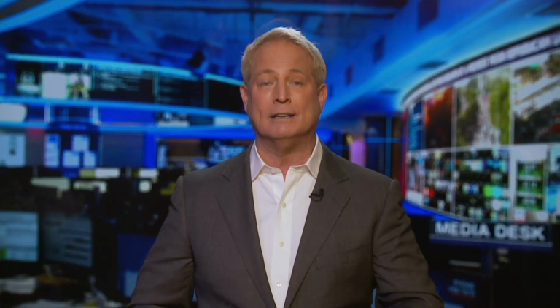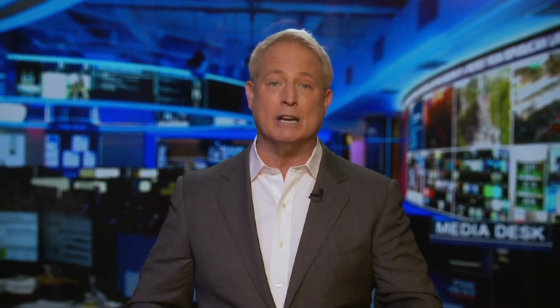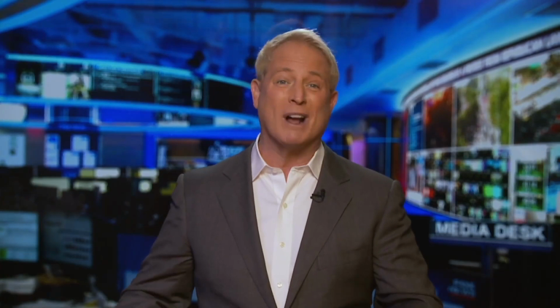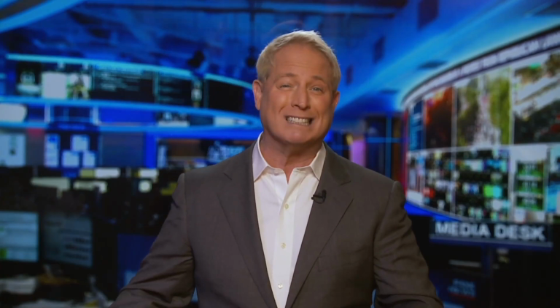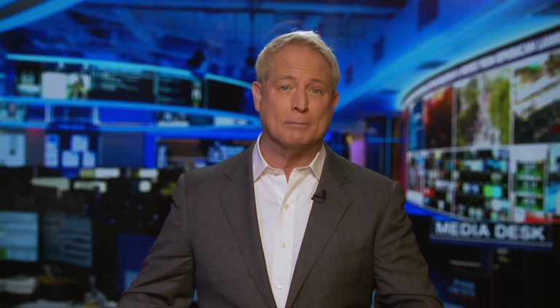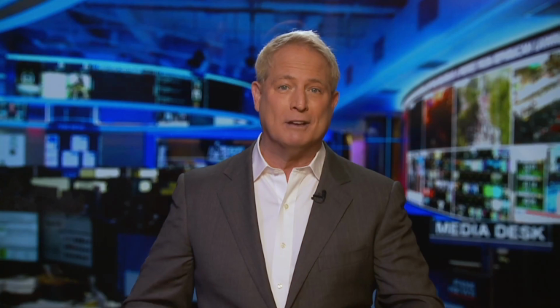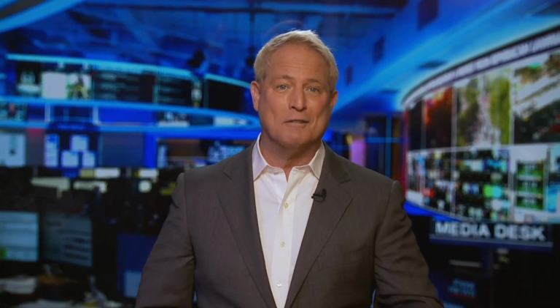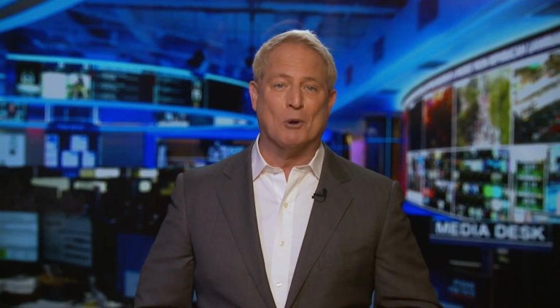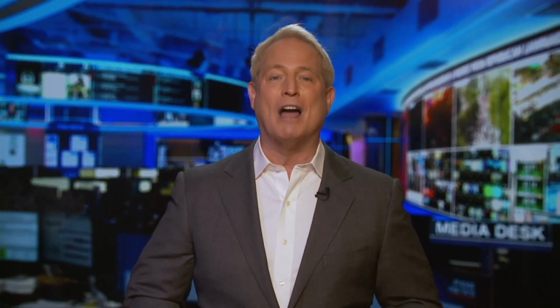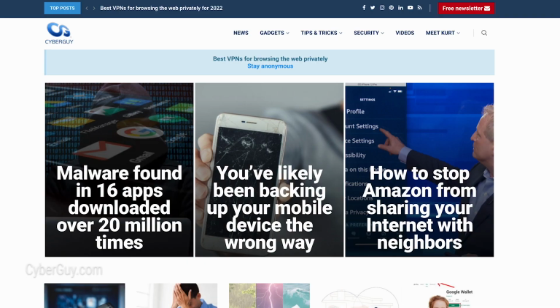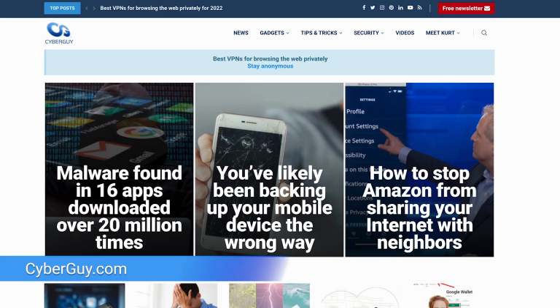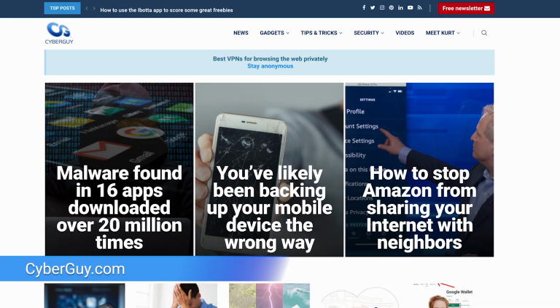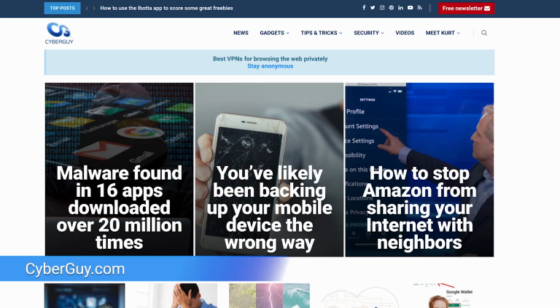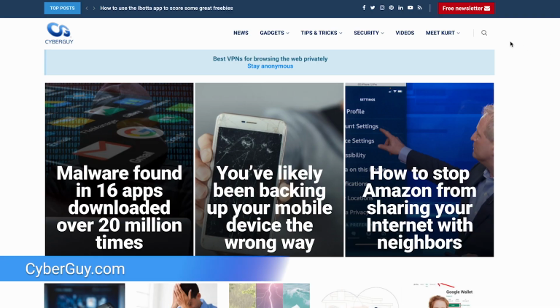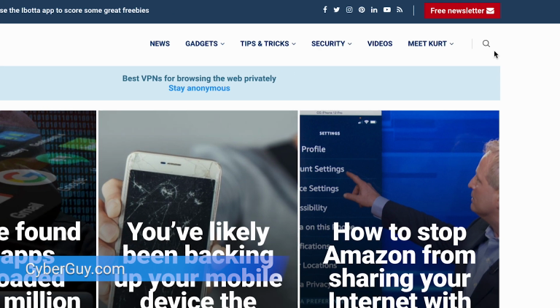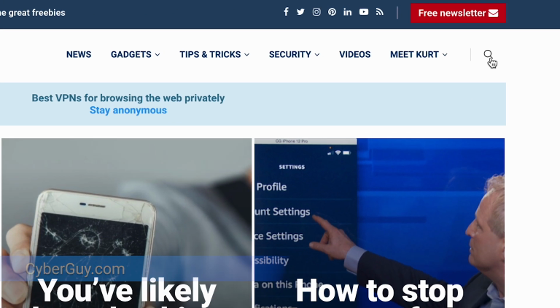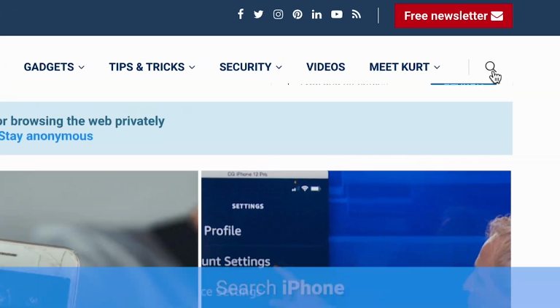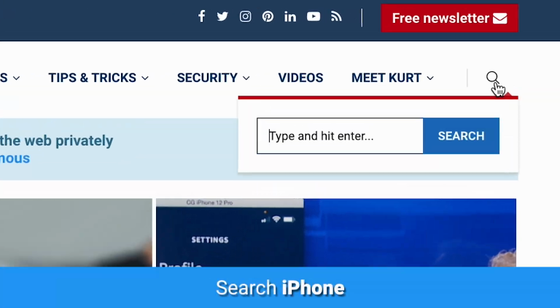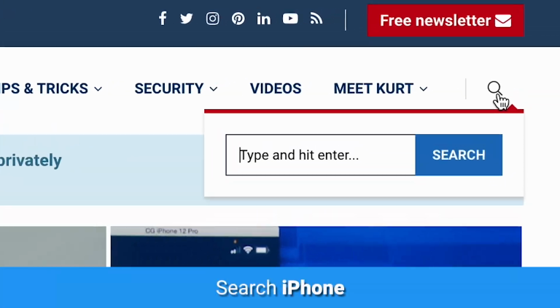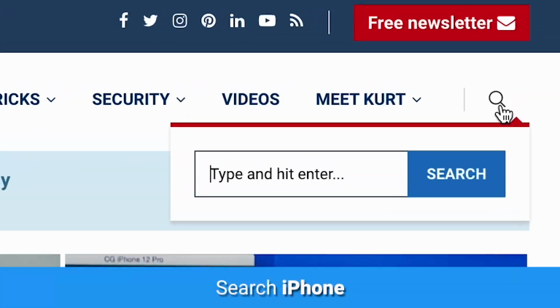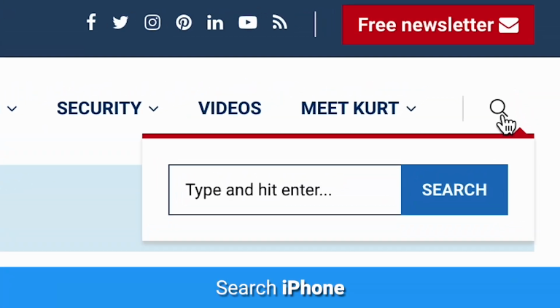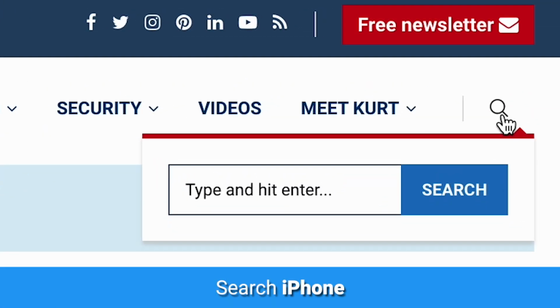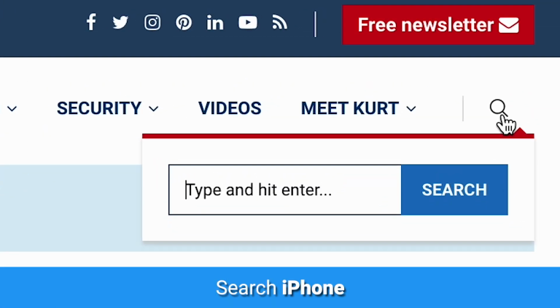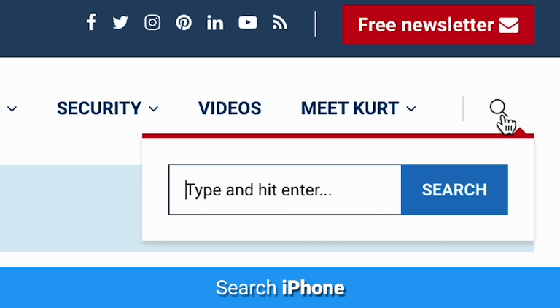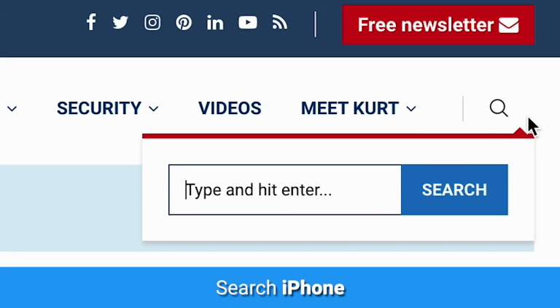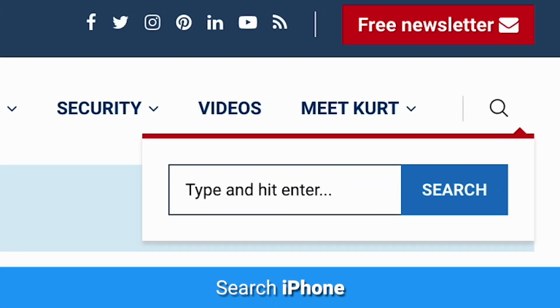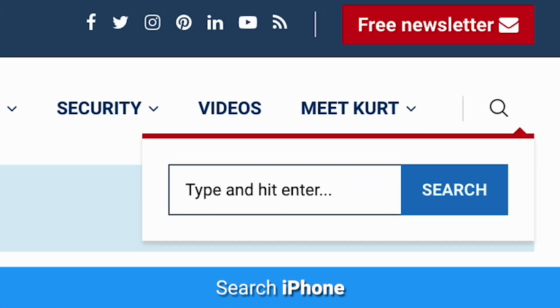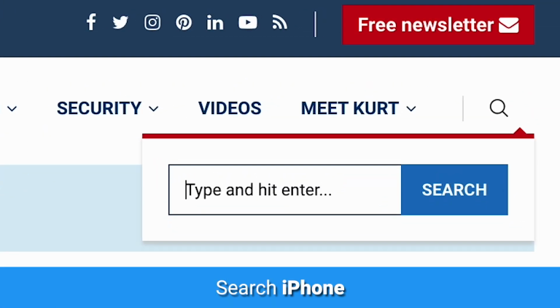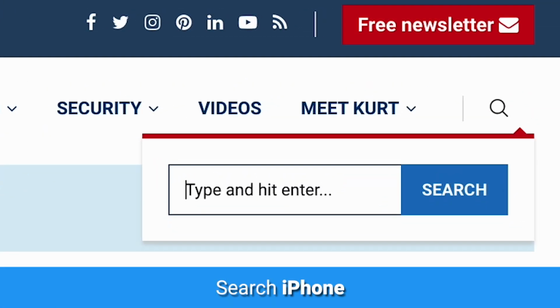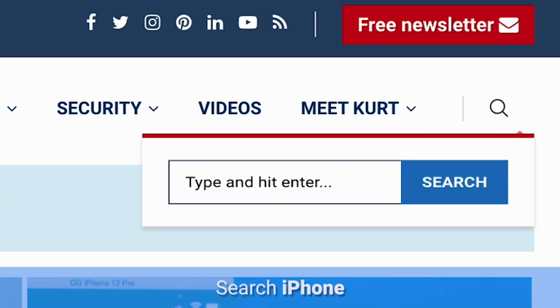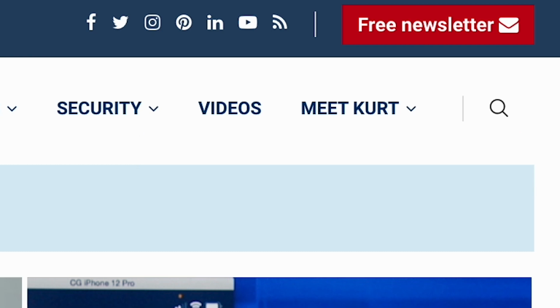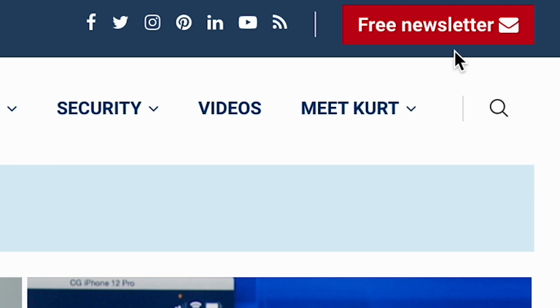You know, gossip. For more iPhone hacks, head to cyberguy.com and search iPhone. And while you're there, sign up for my newsletter.